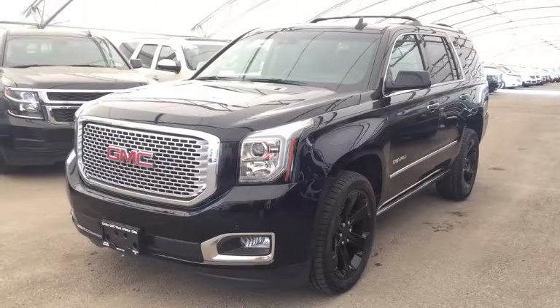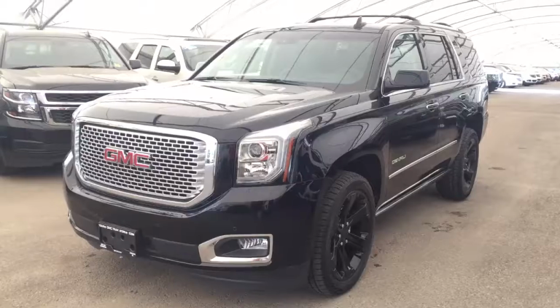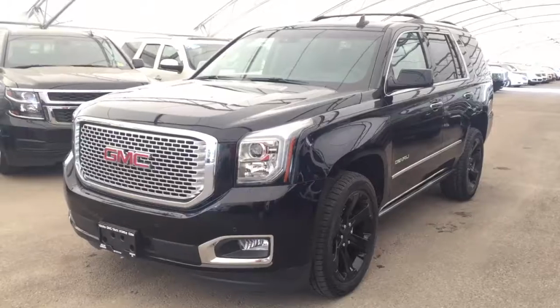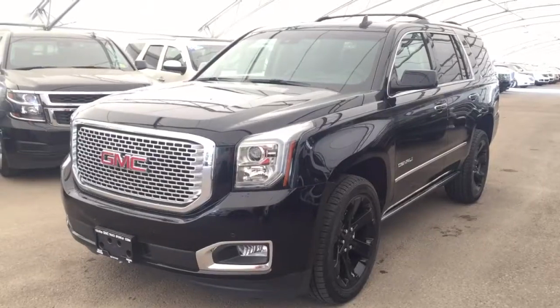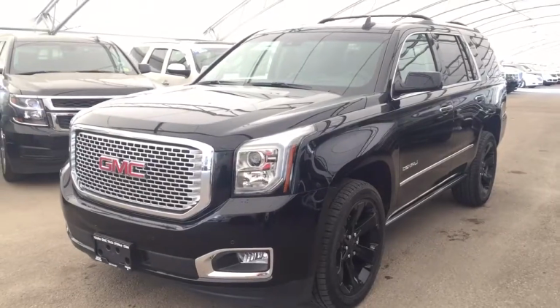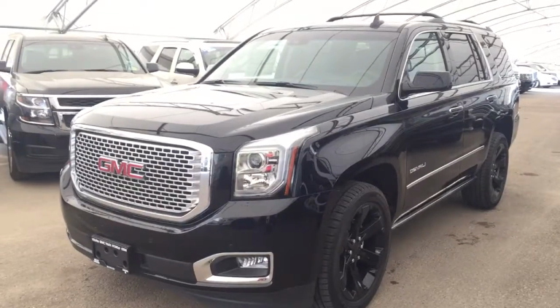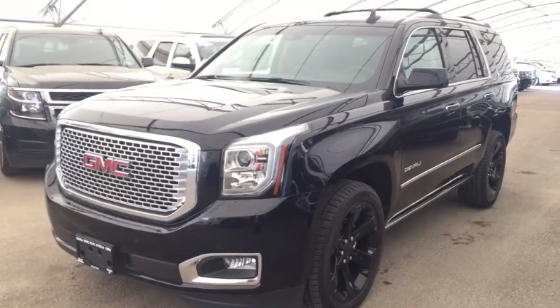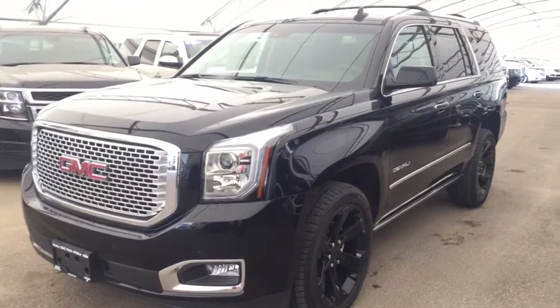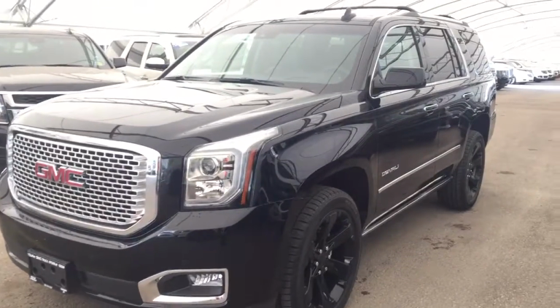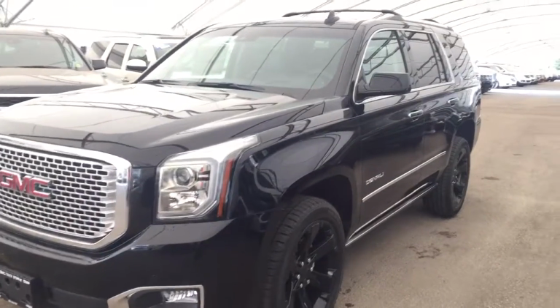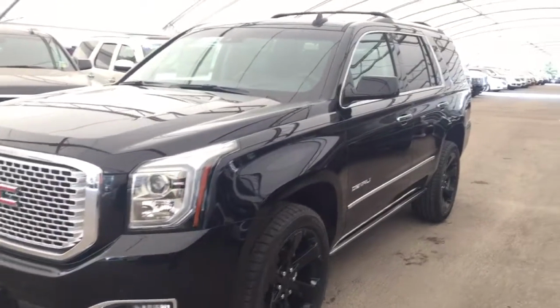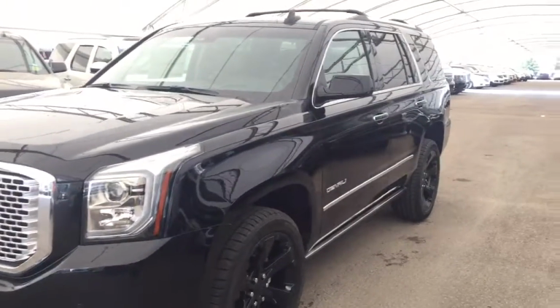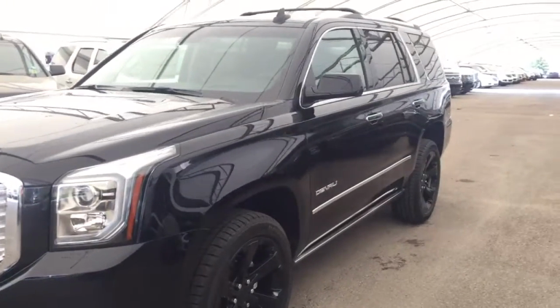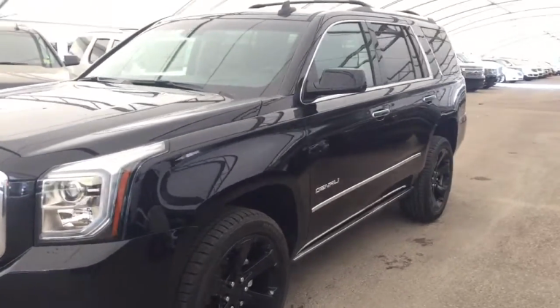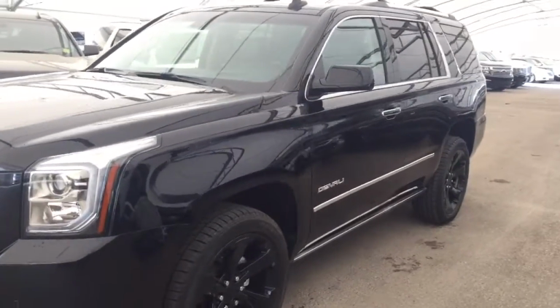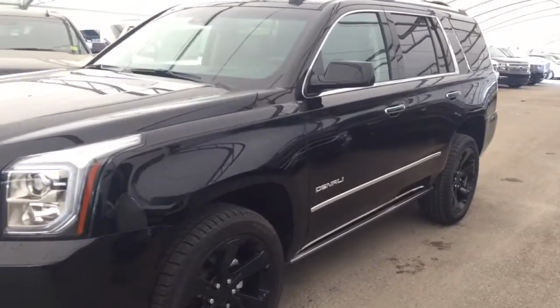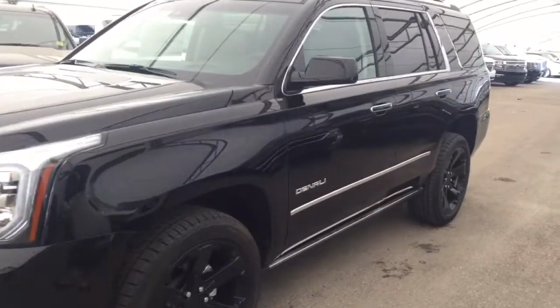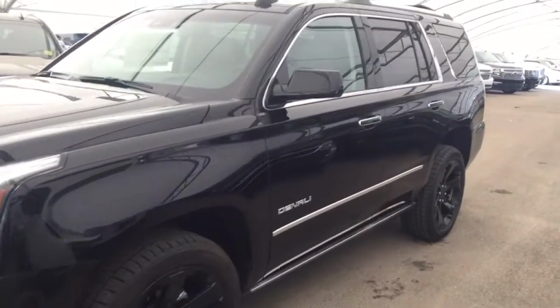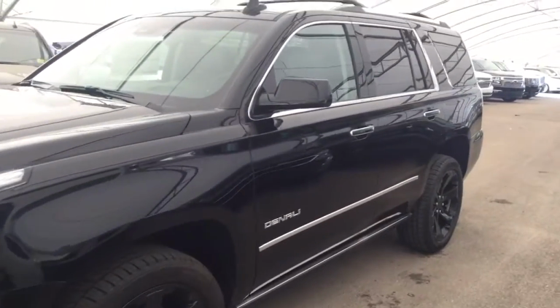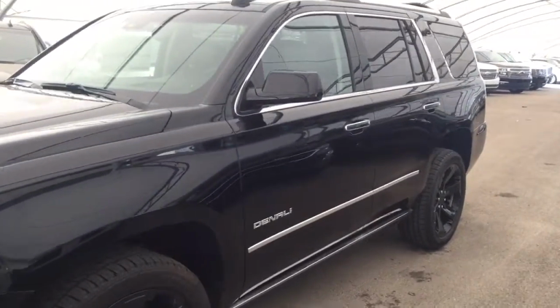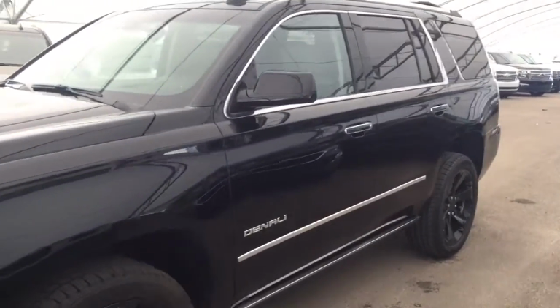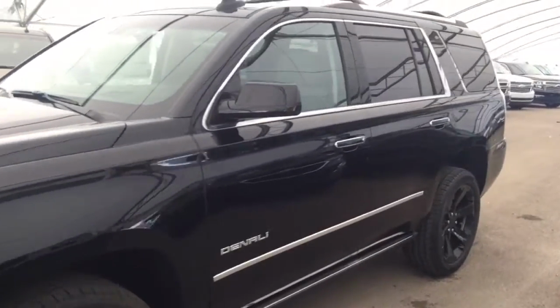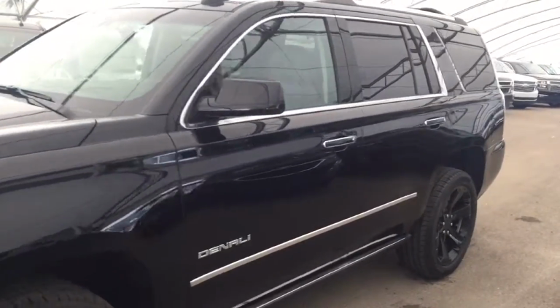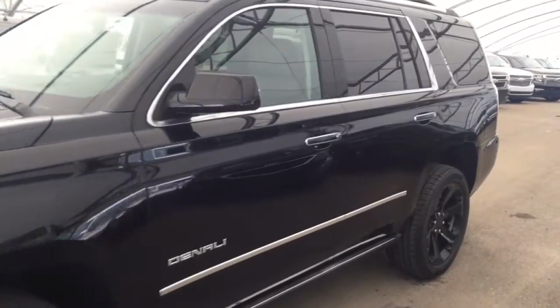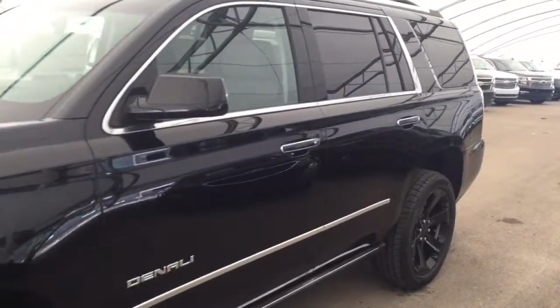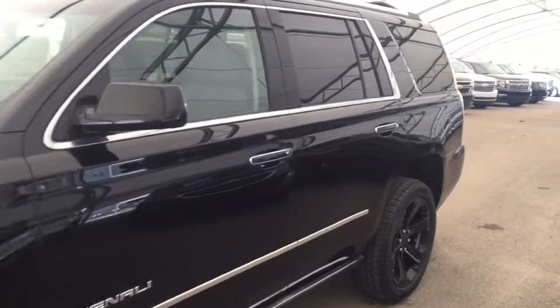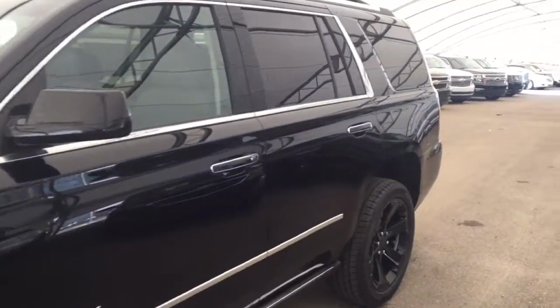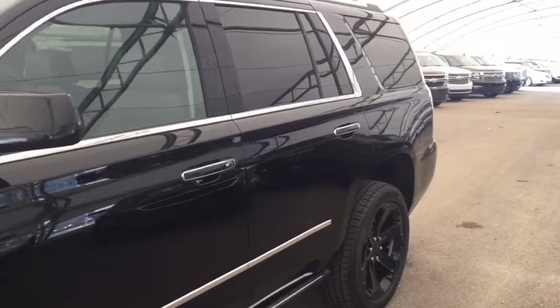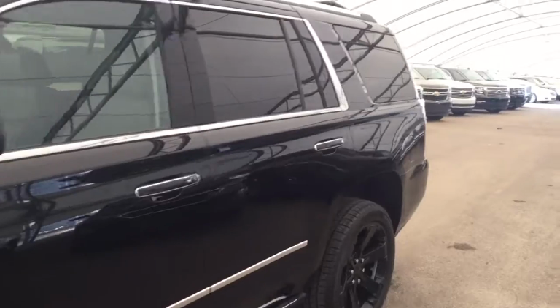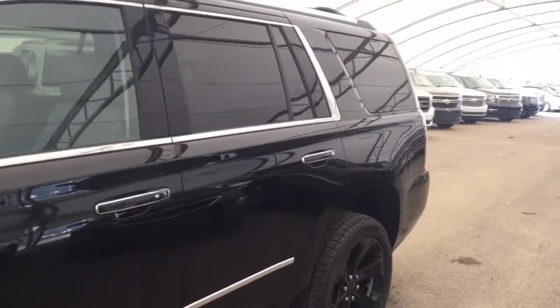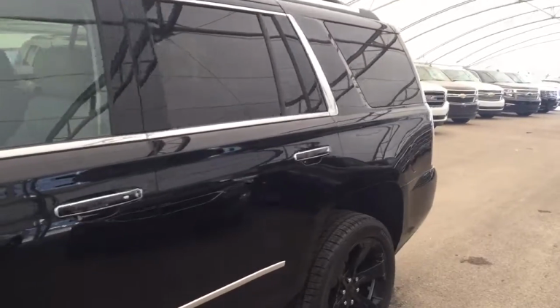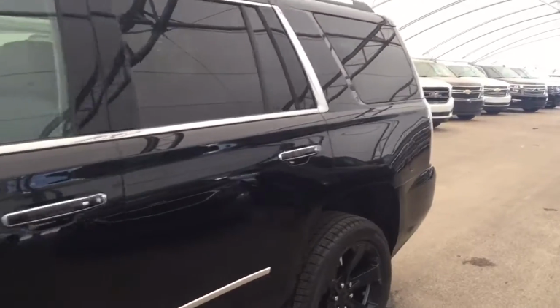Welcome to Davis Chevrolet. This is a 2017 GMC Yukon Denali in the color black.